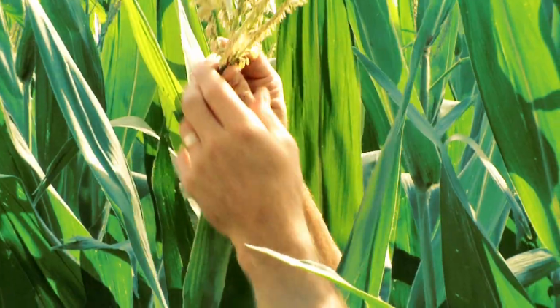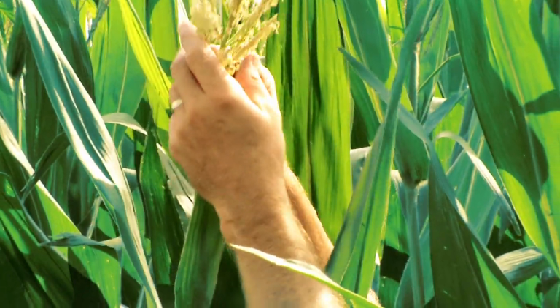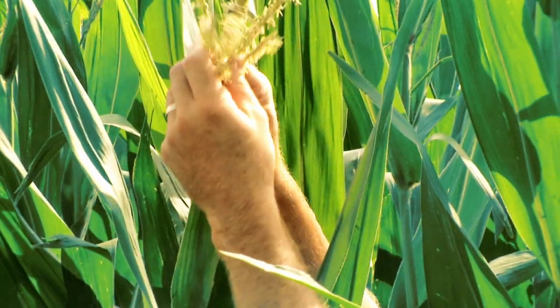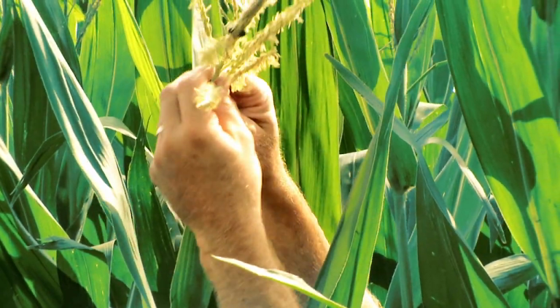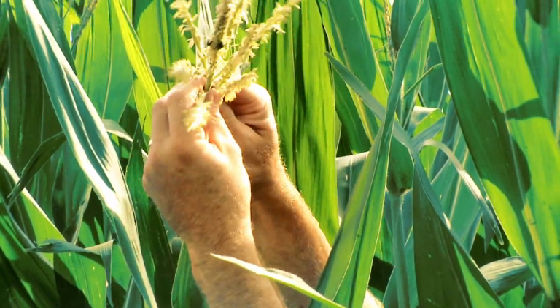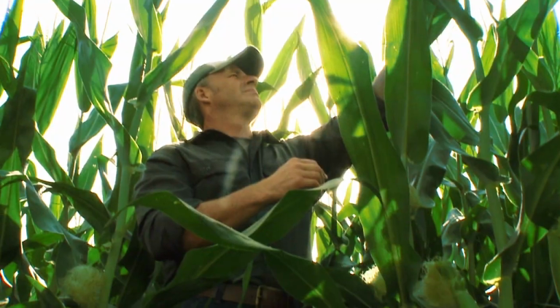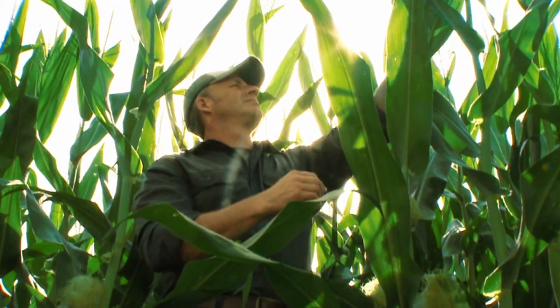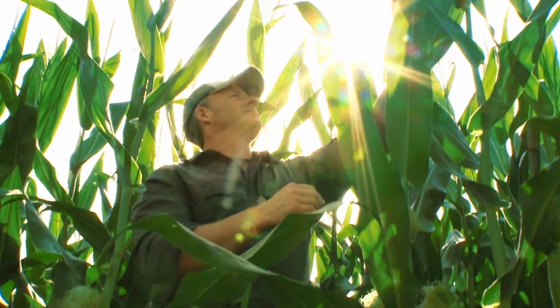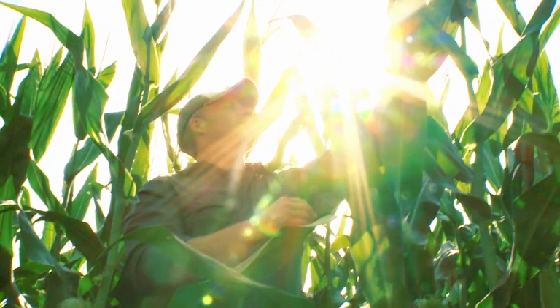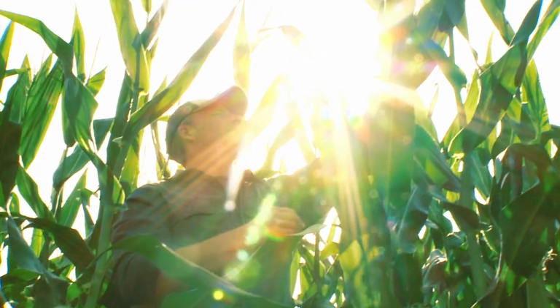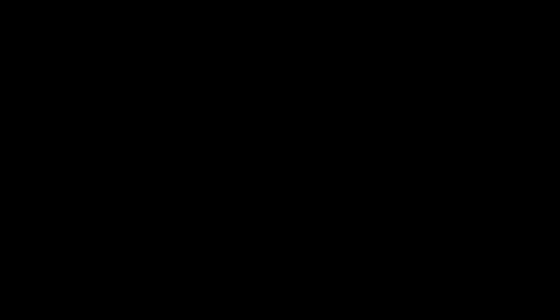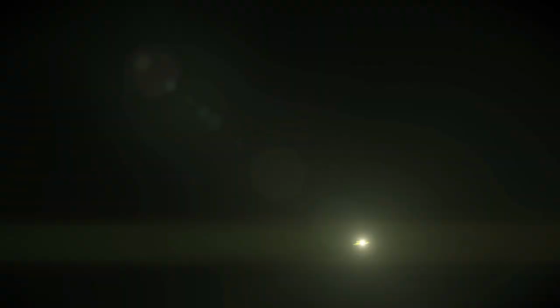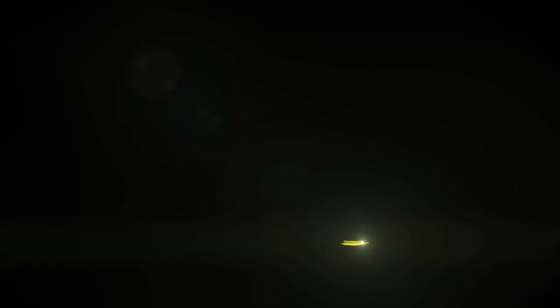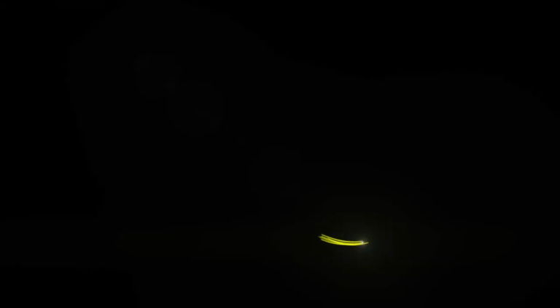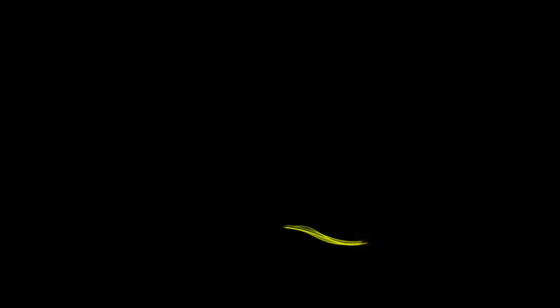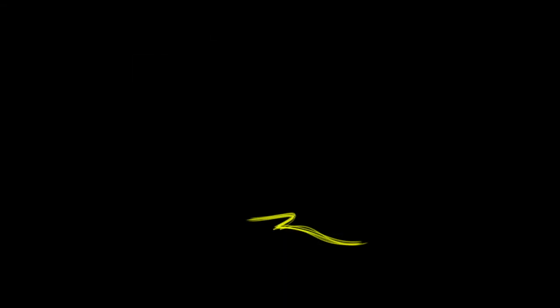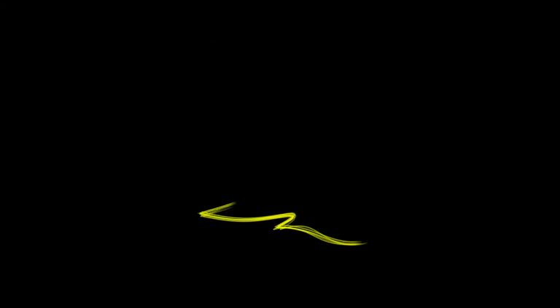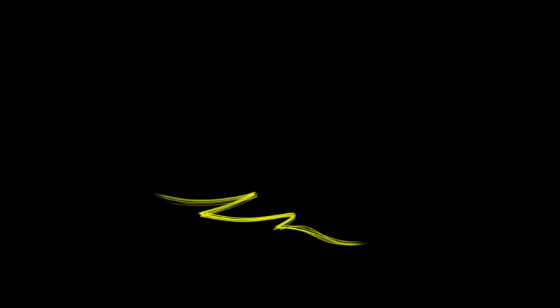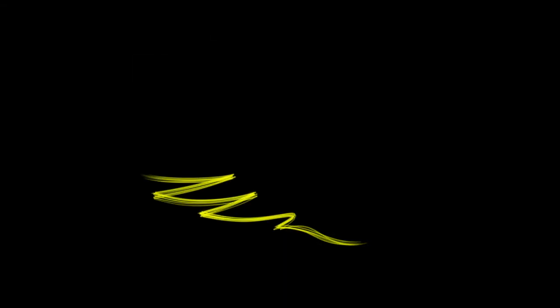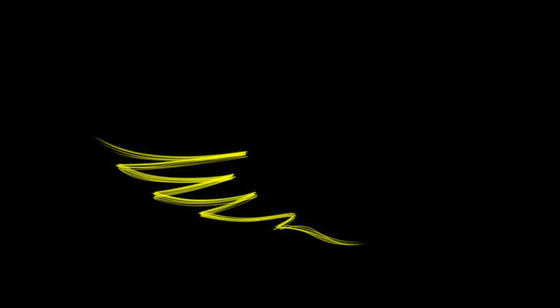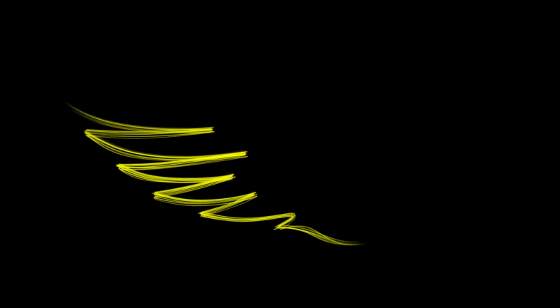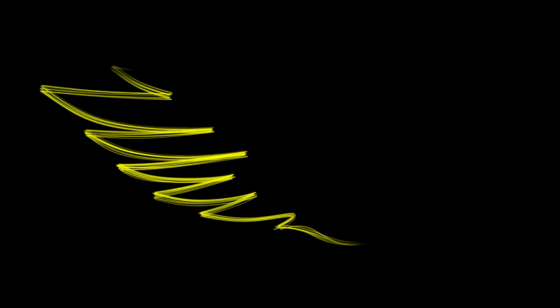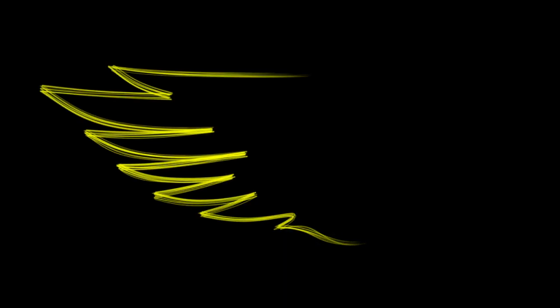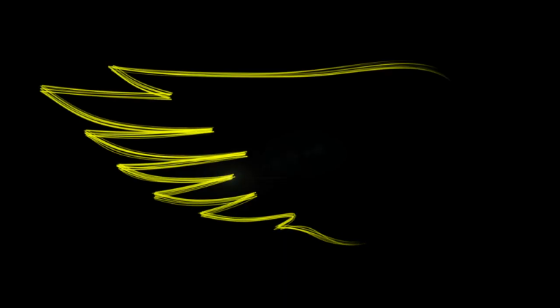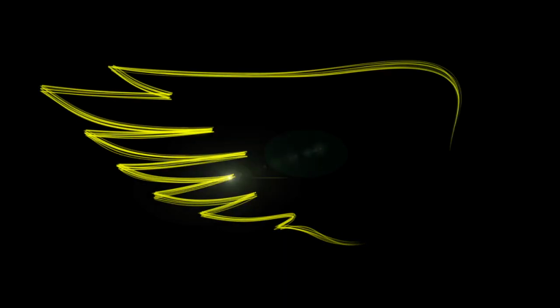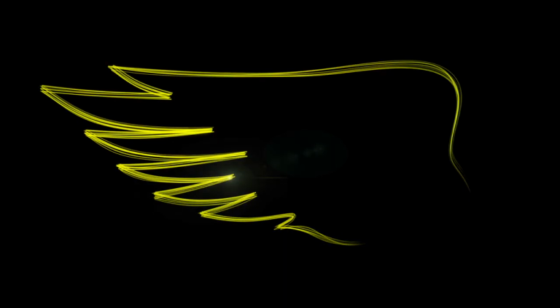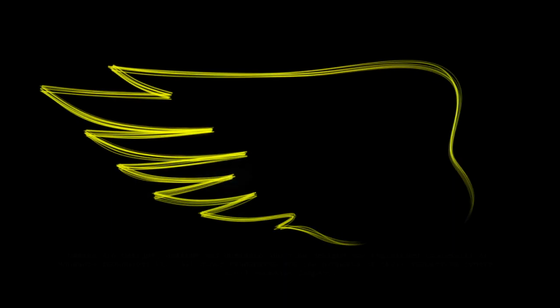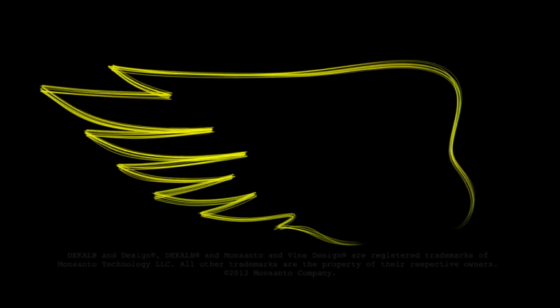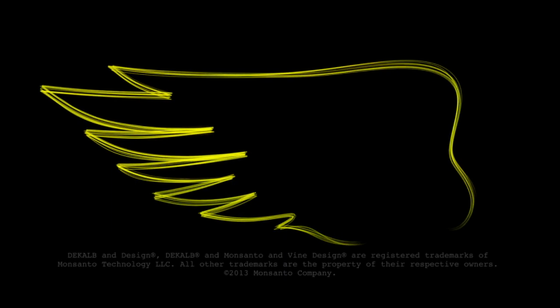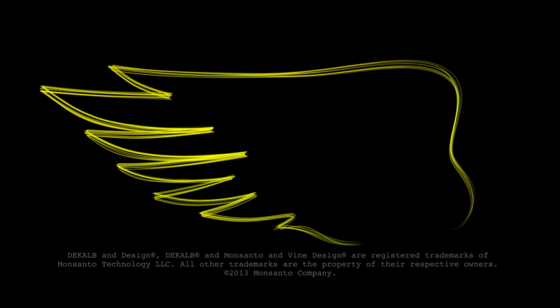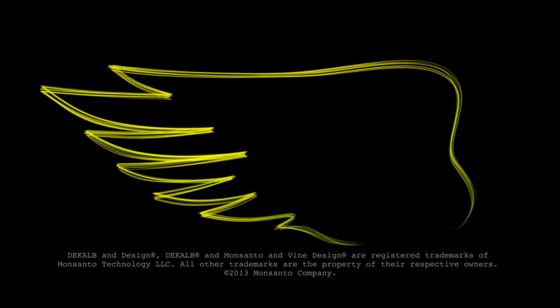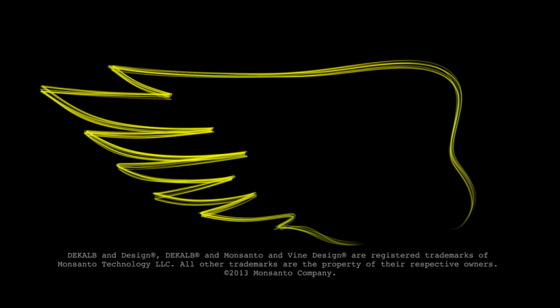Already growing at DeKalb. Strong past, powerful future.